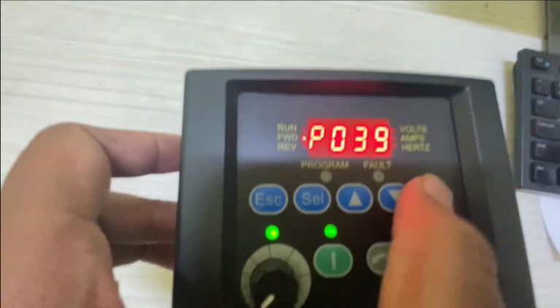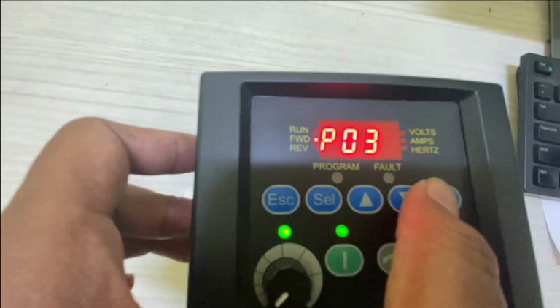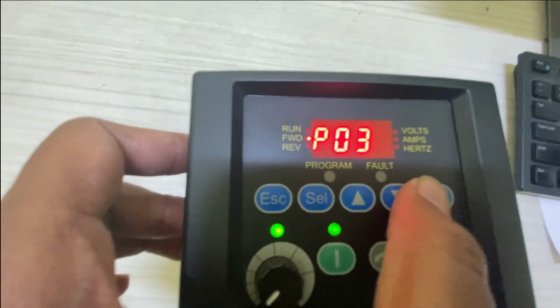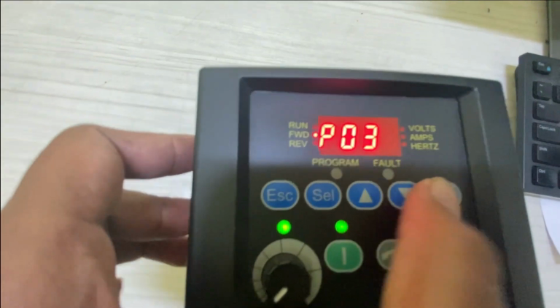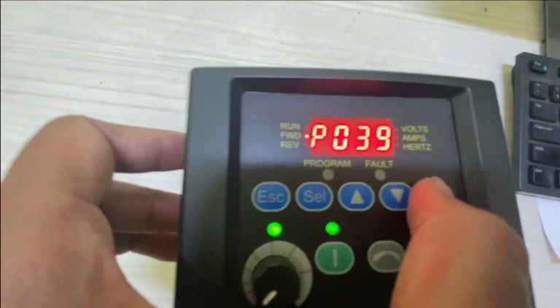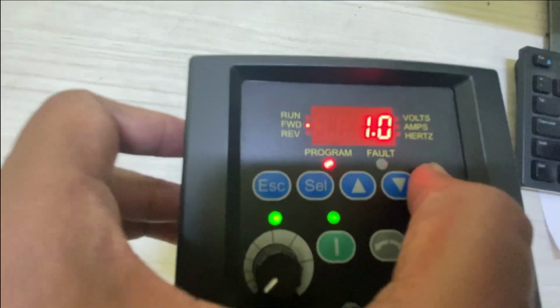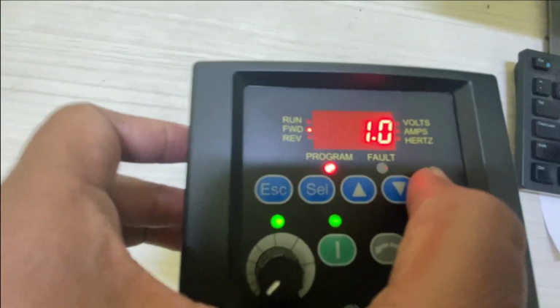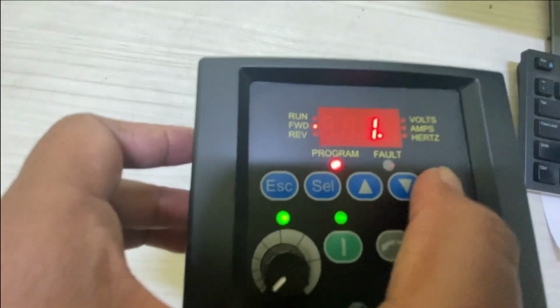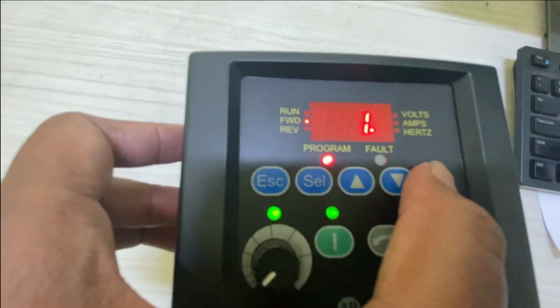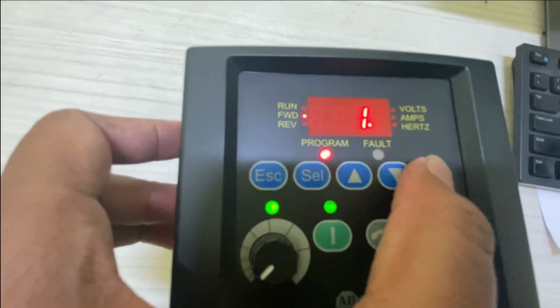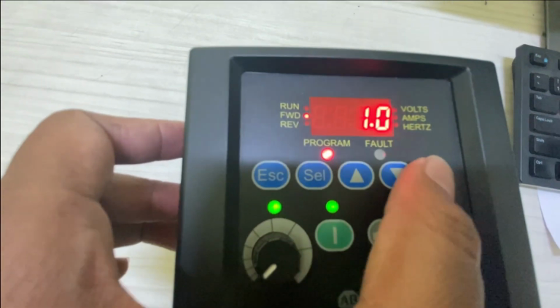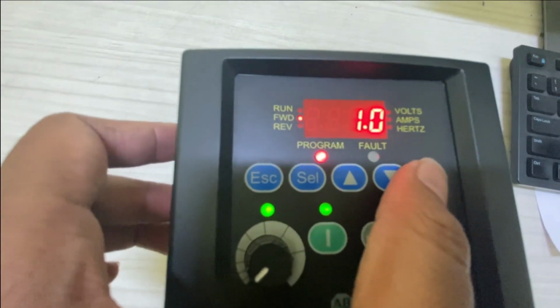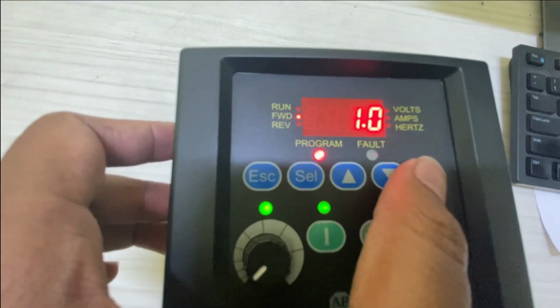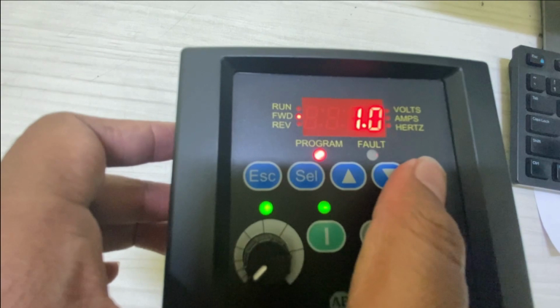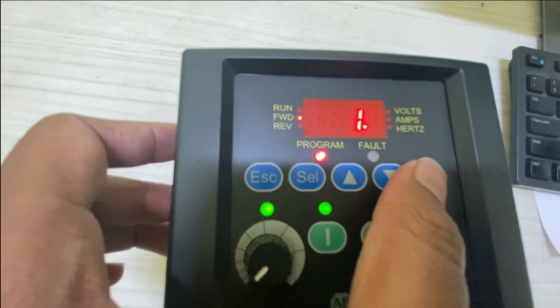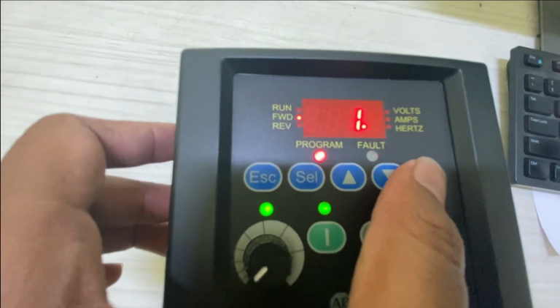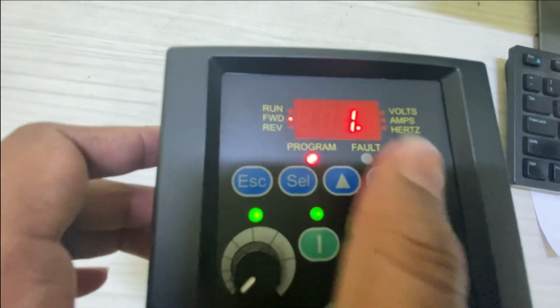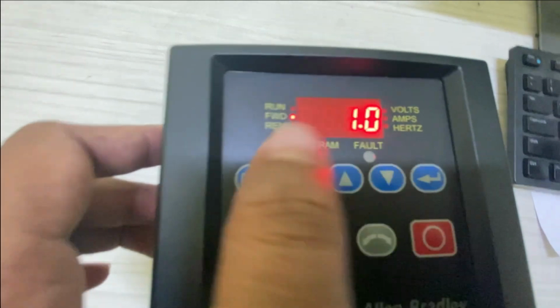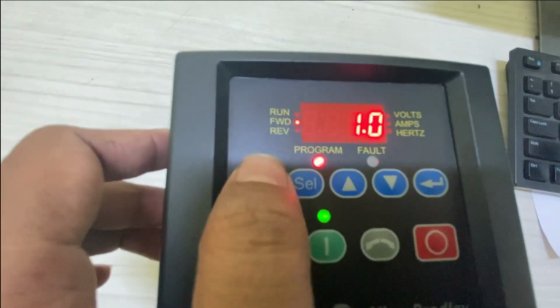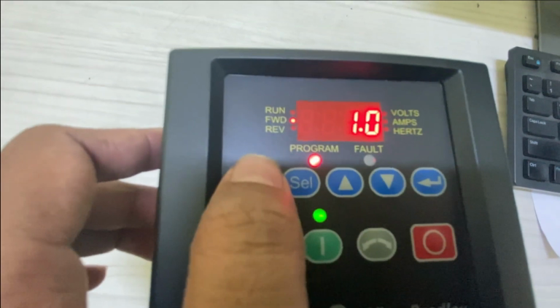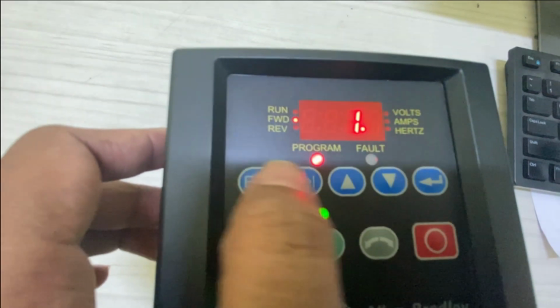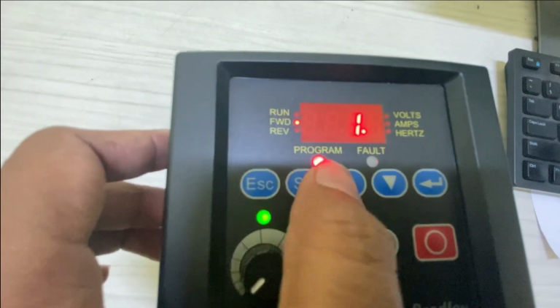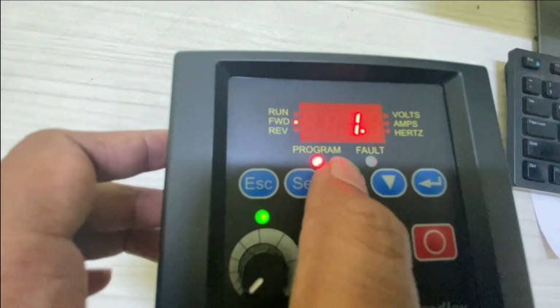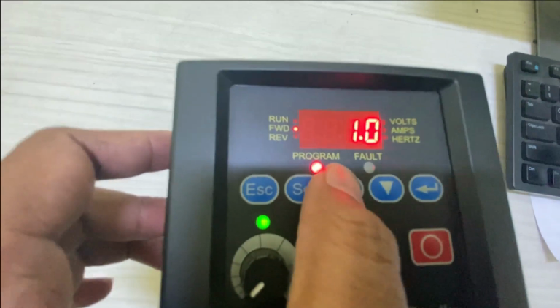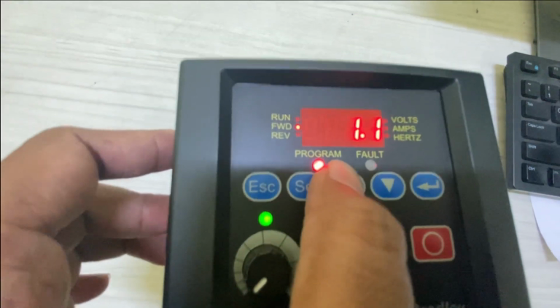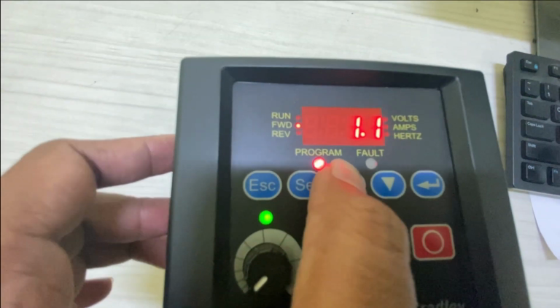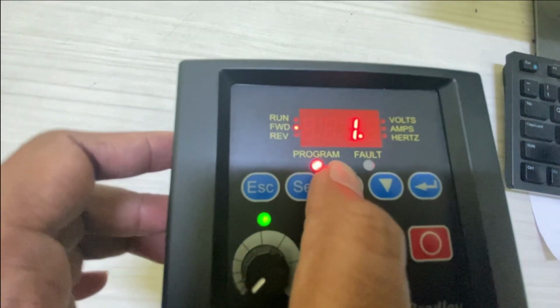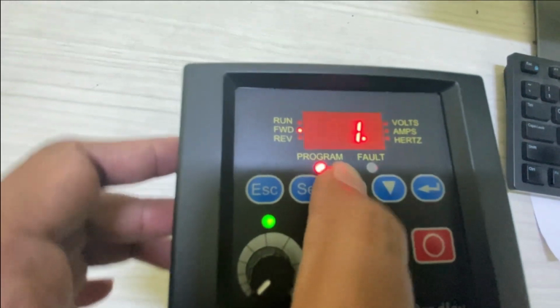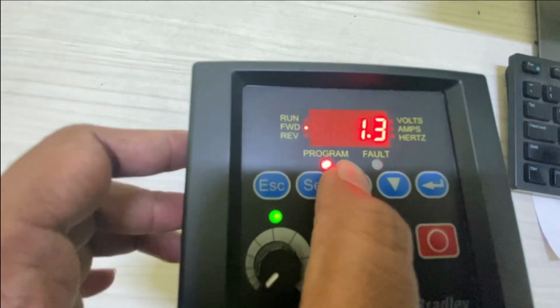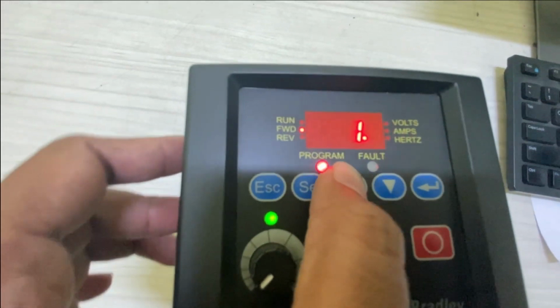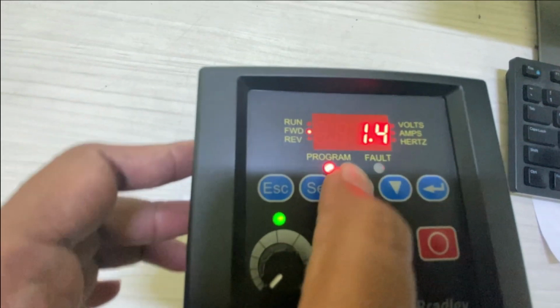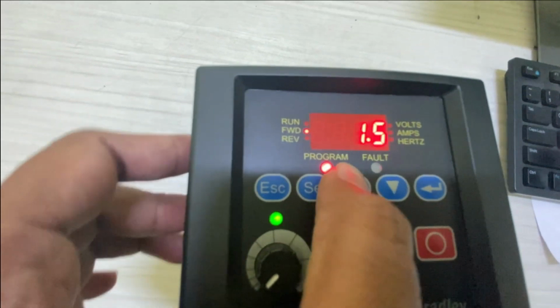Now we are going to set parameters P39 and P40, which are acceleration time and deceleration time.